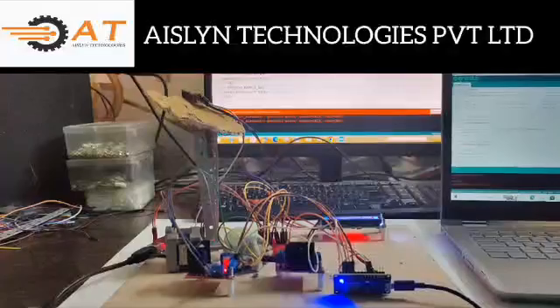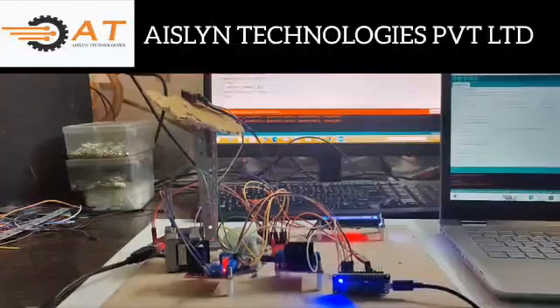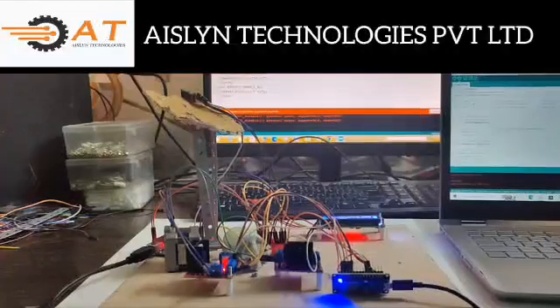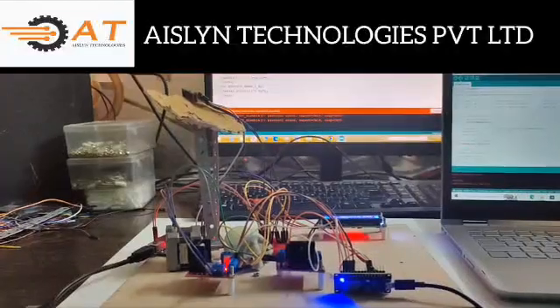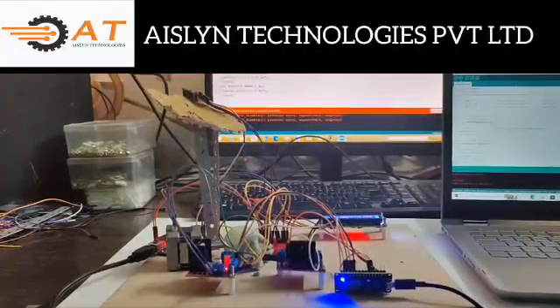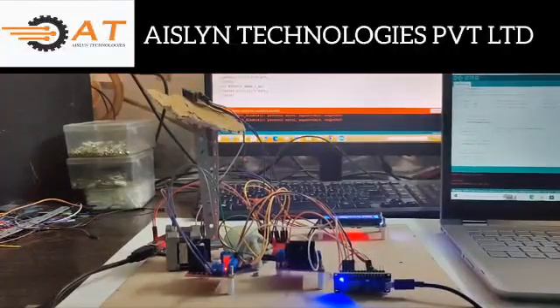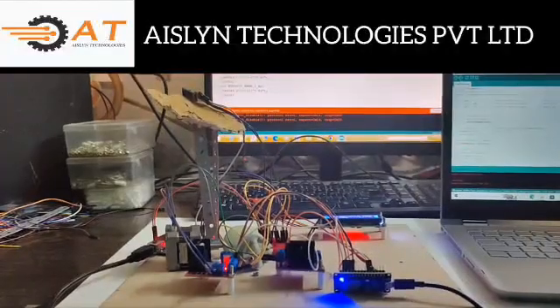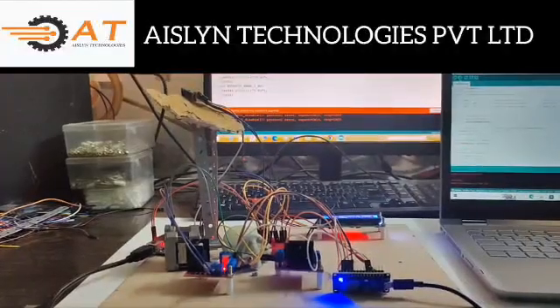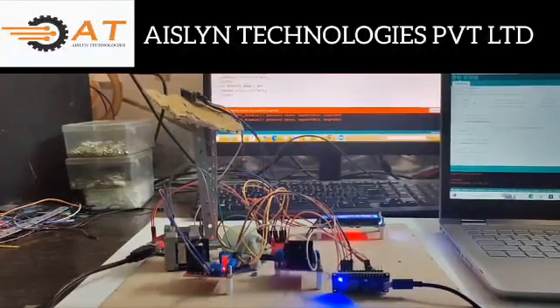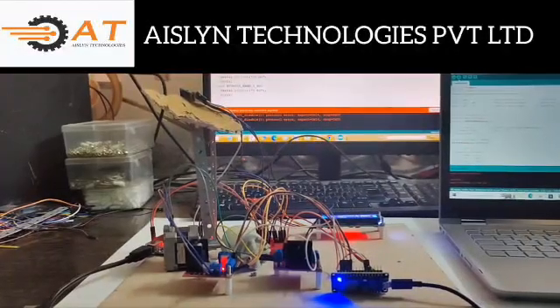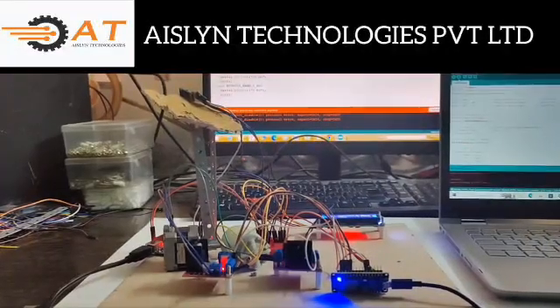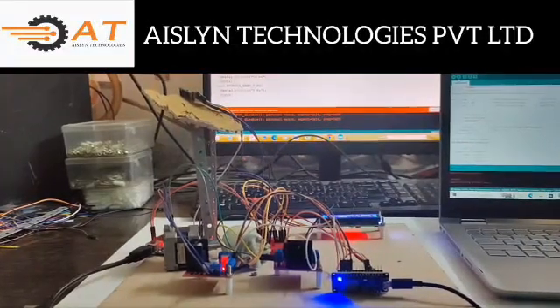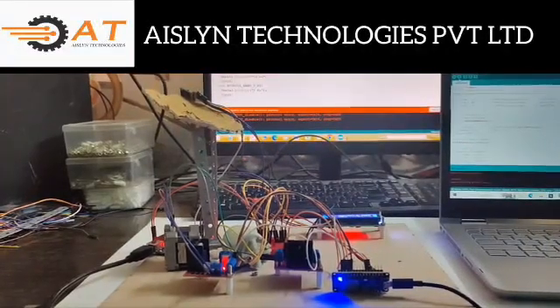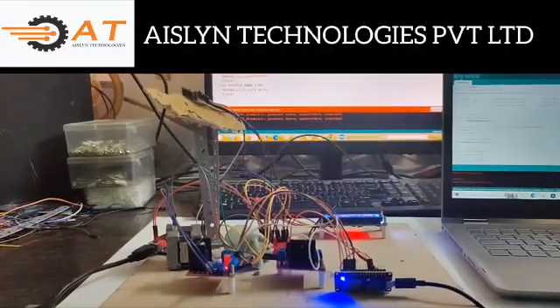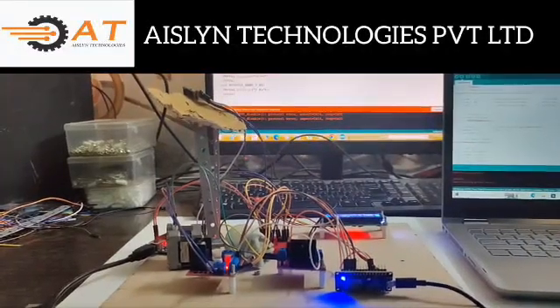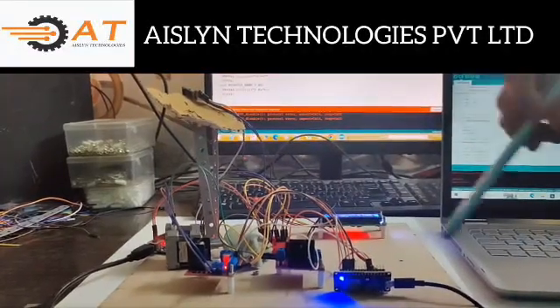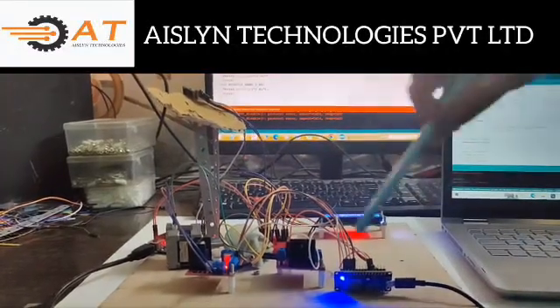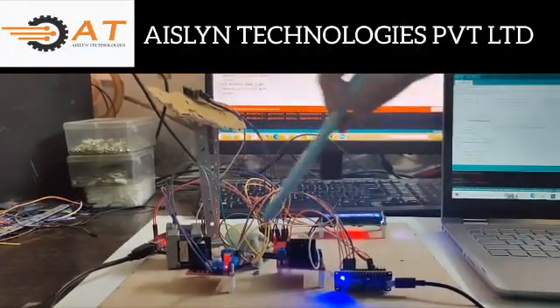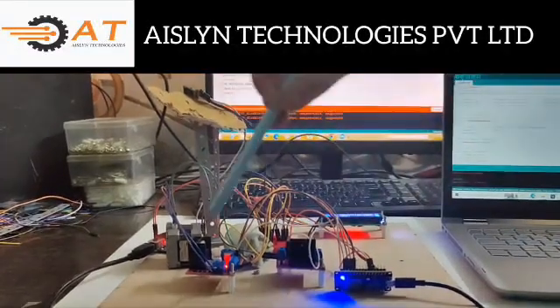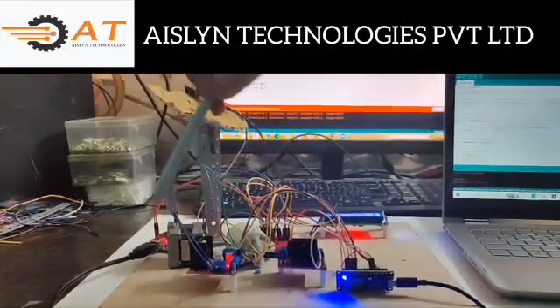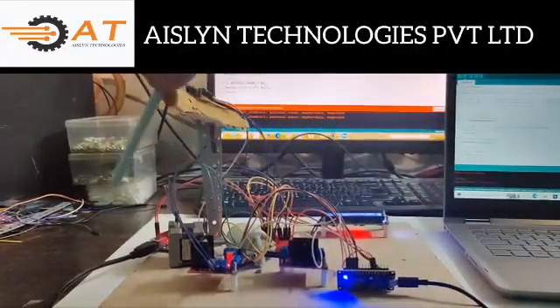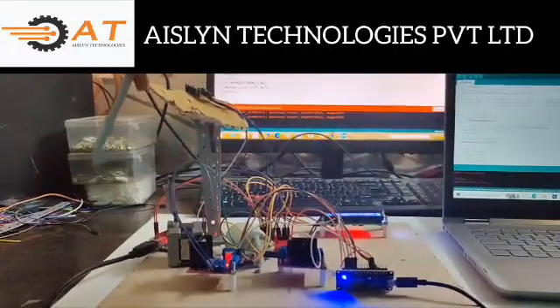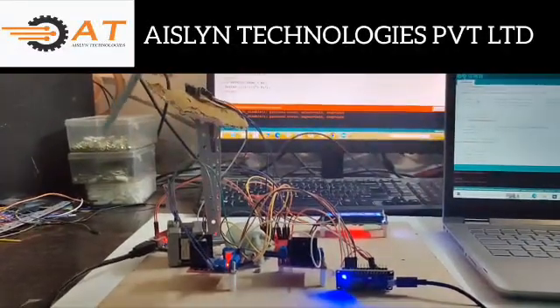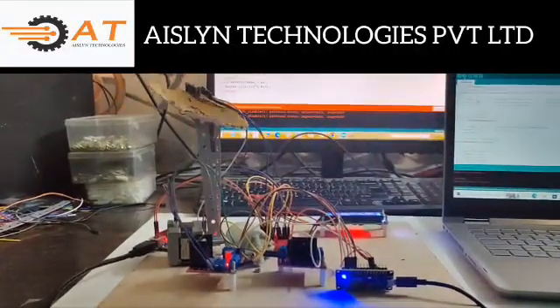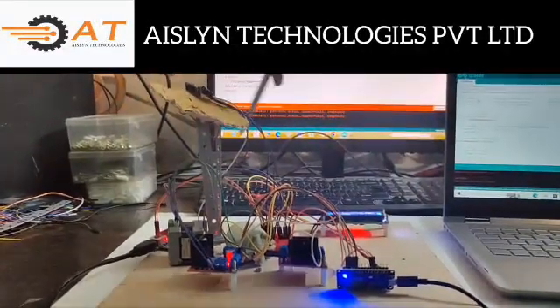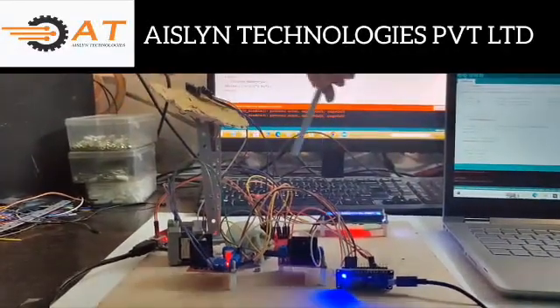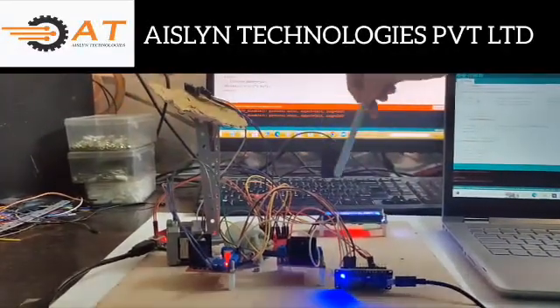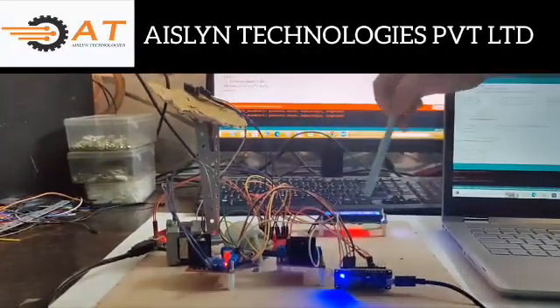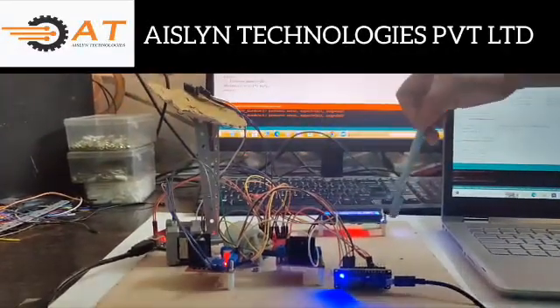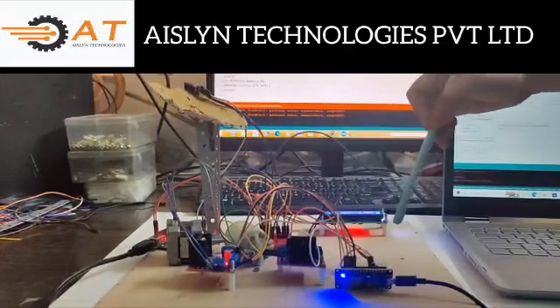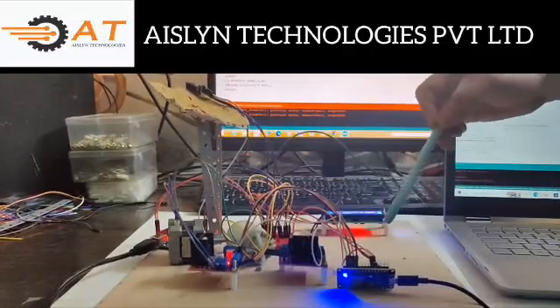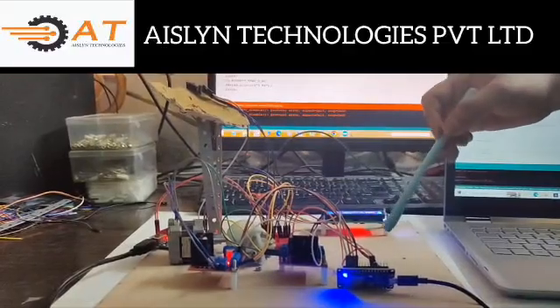Hi, I am Manish Abhi. I am from National Technology. This project name is Antenna Positioning System.